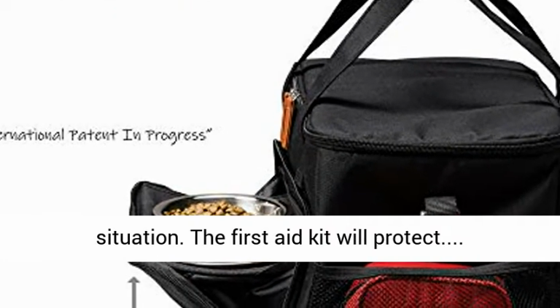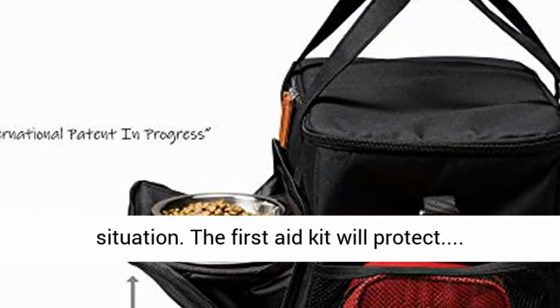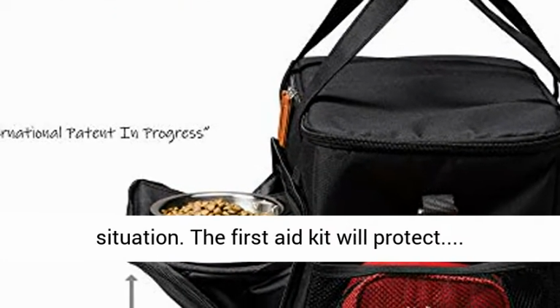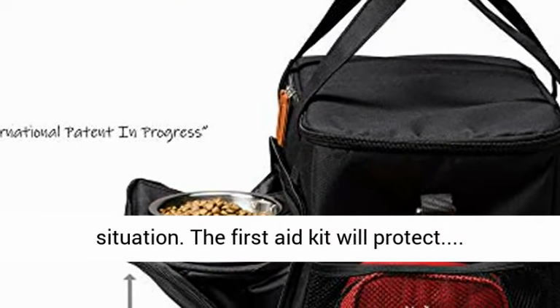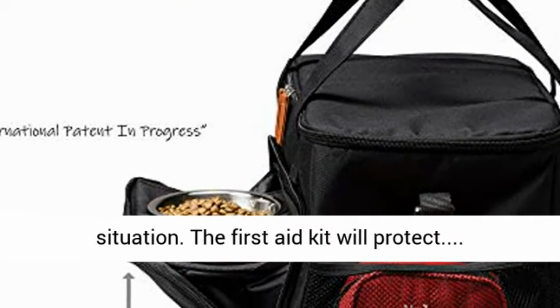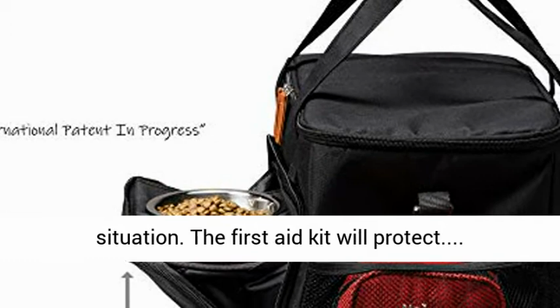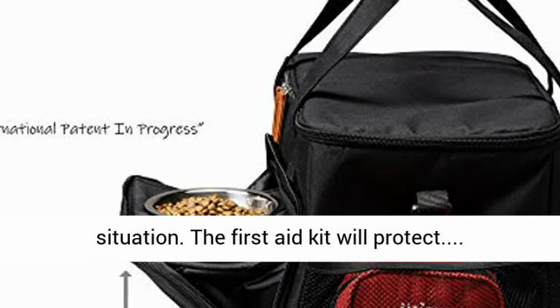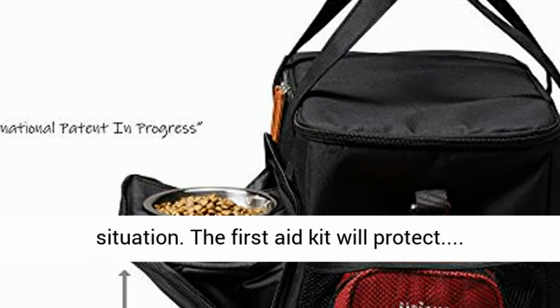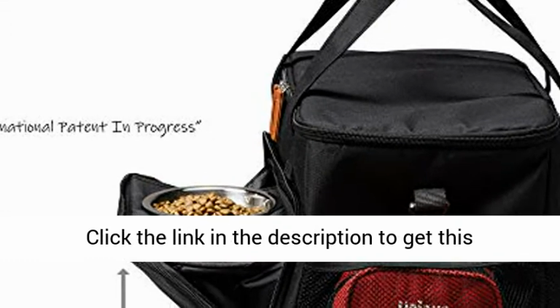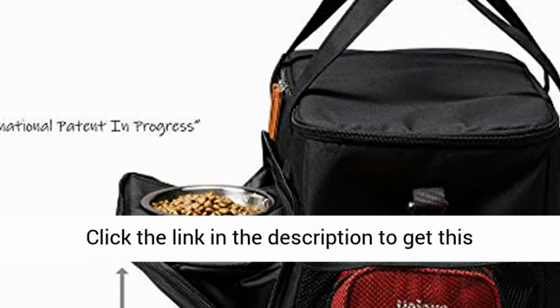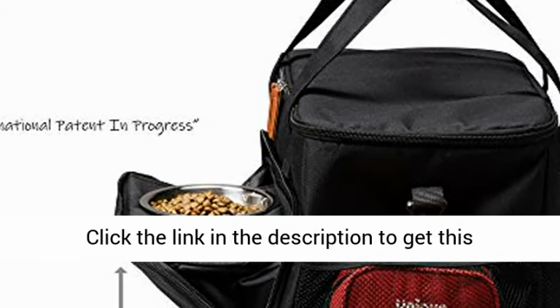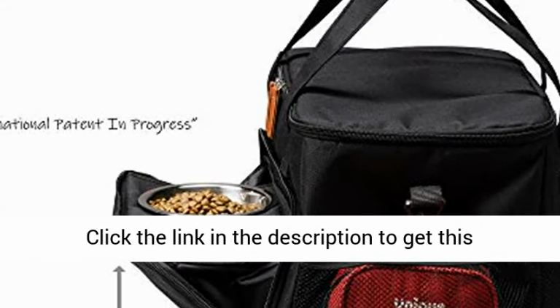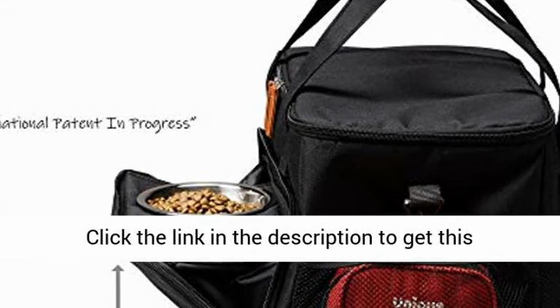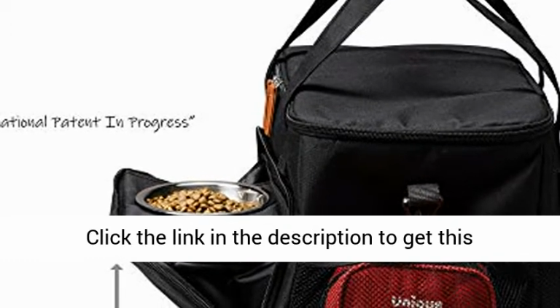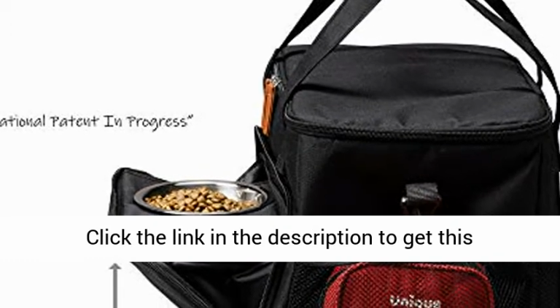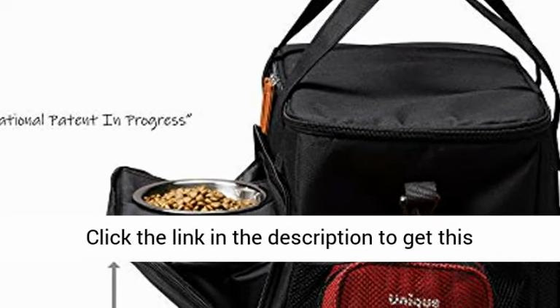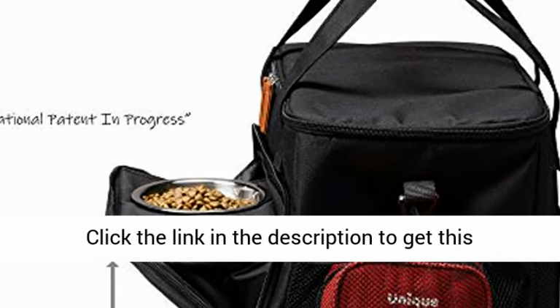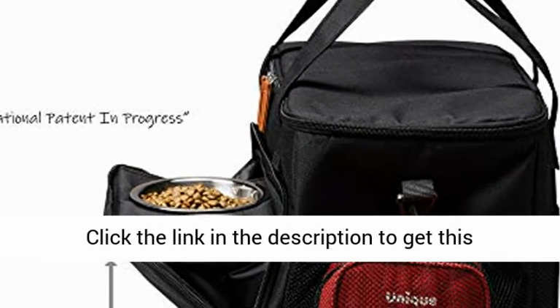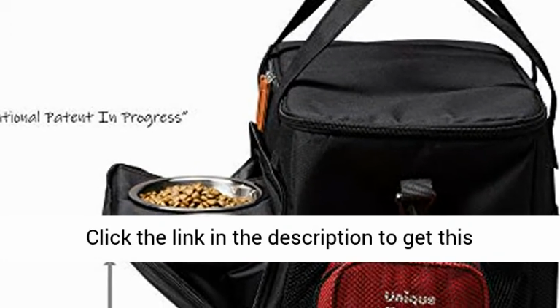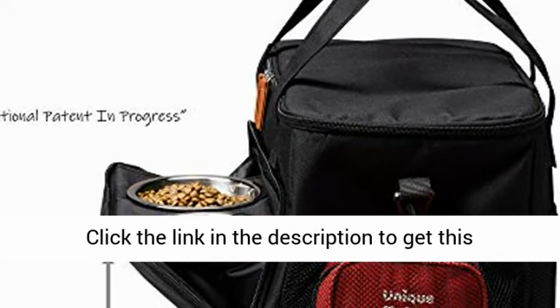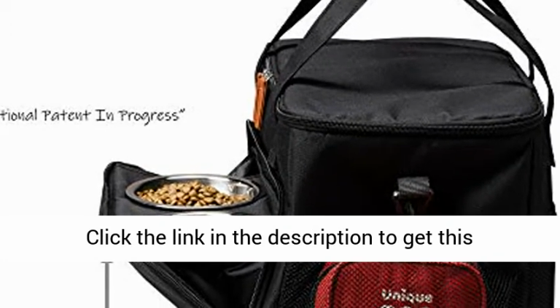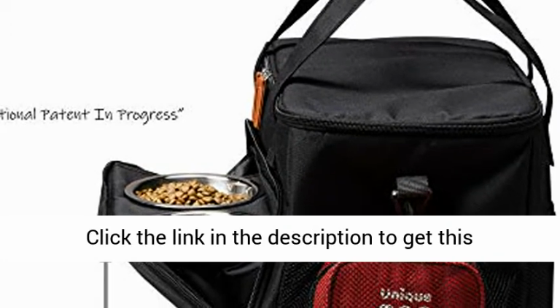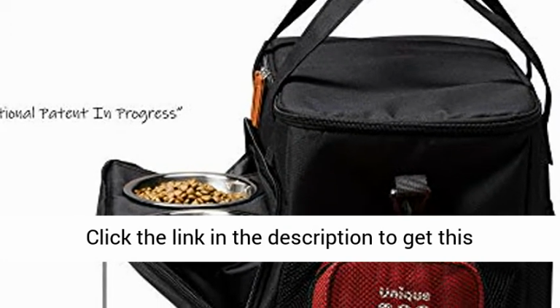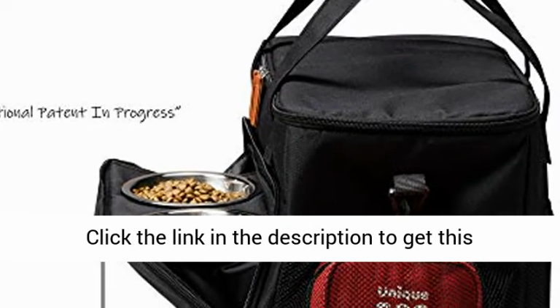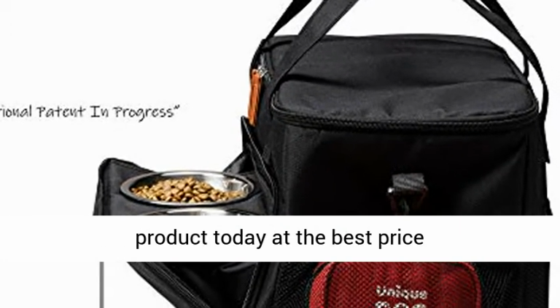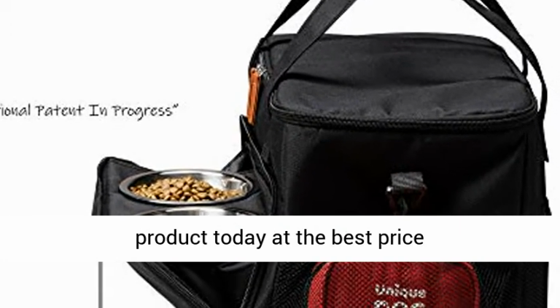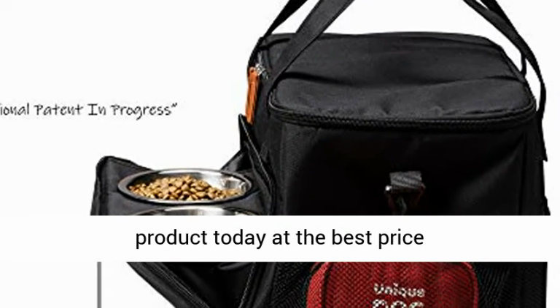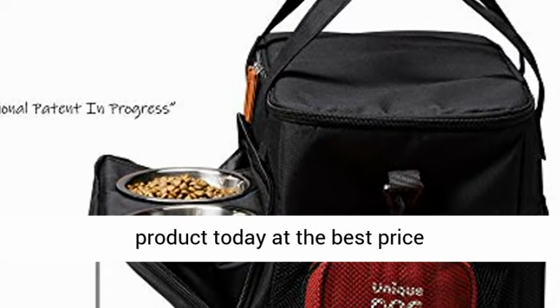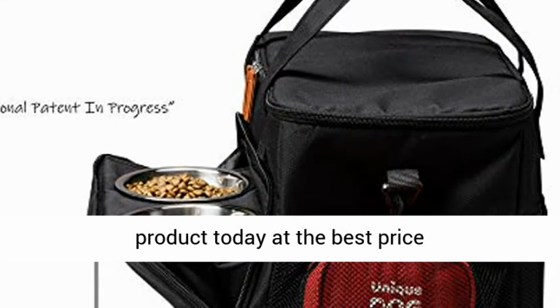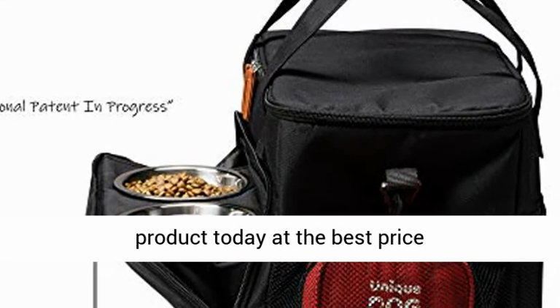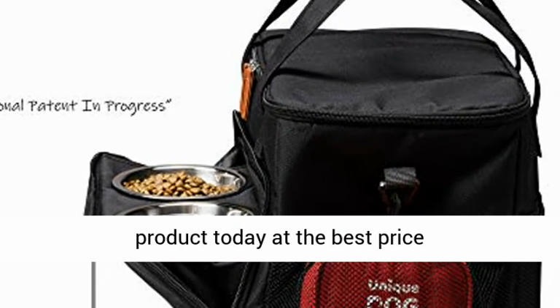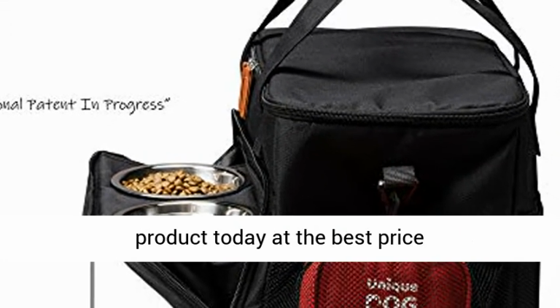The first aid kit will protect. Click the link in the description to get this product today at the best price.